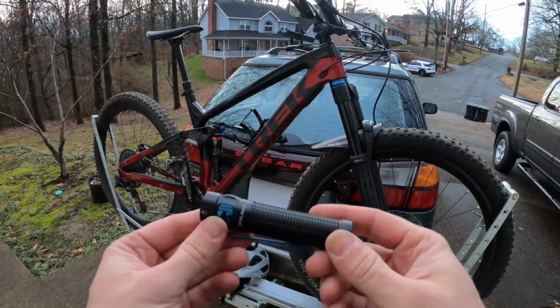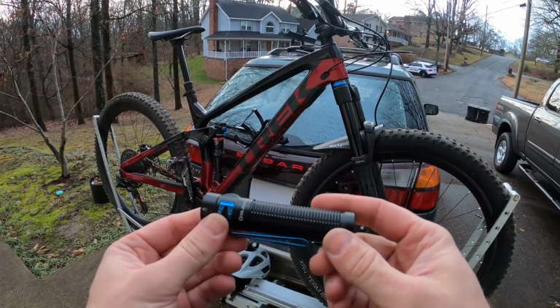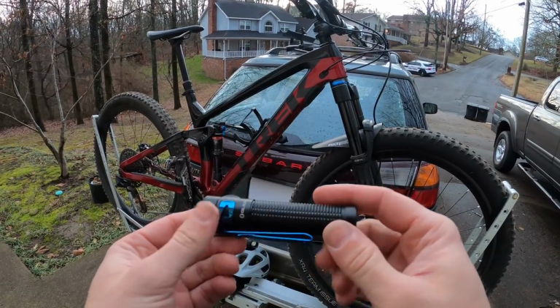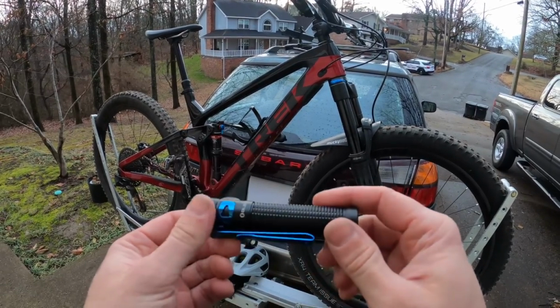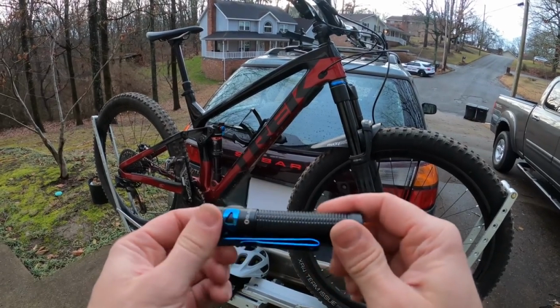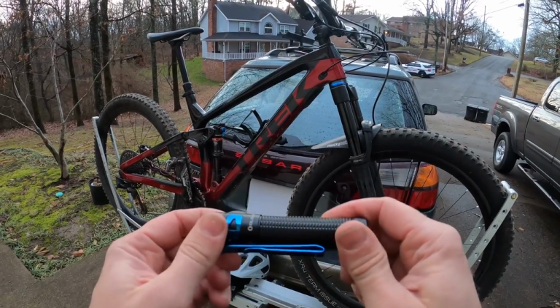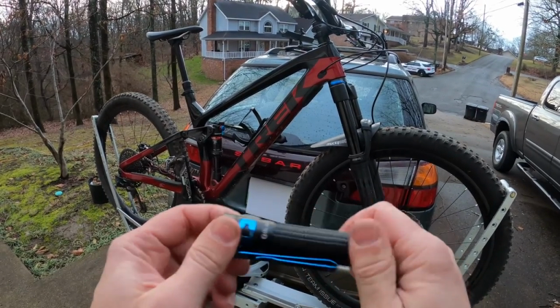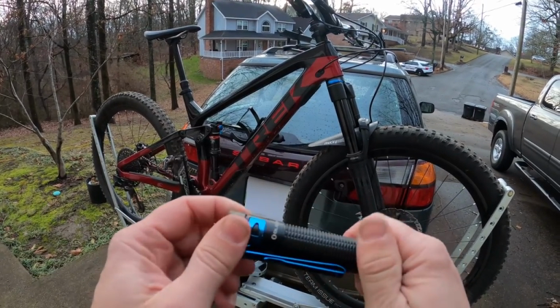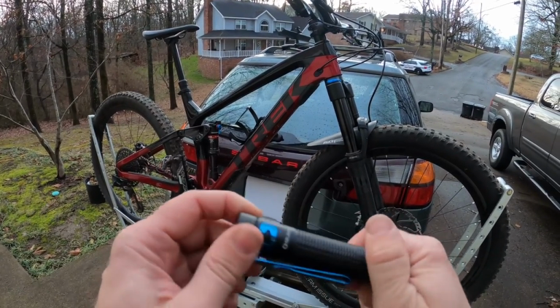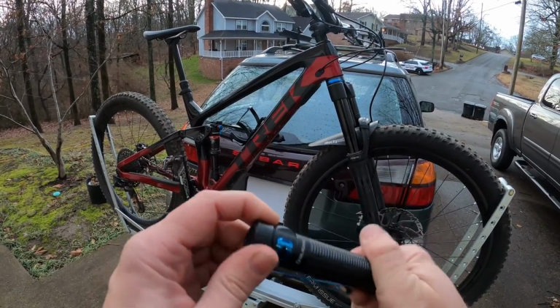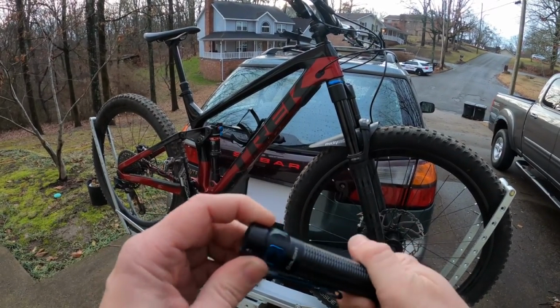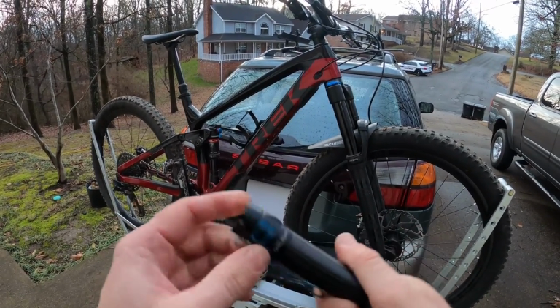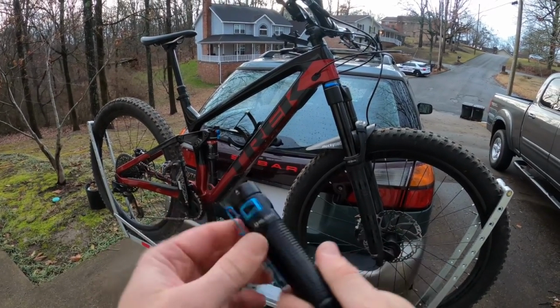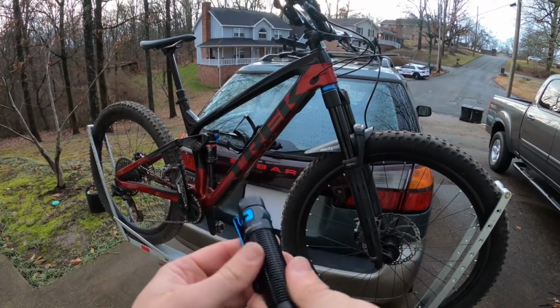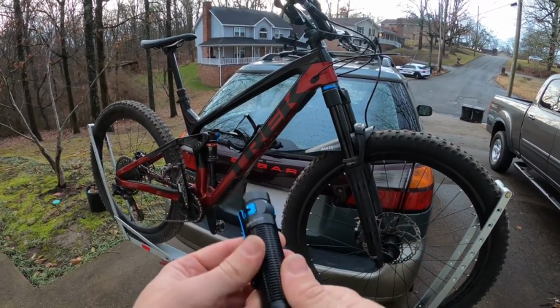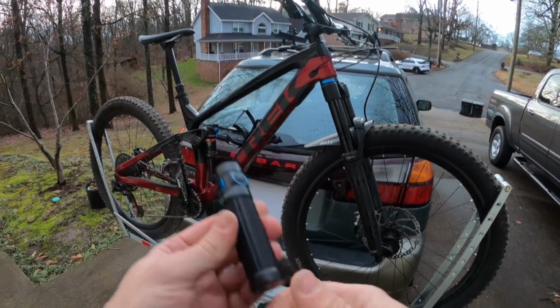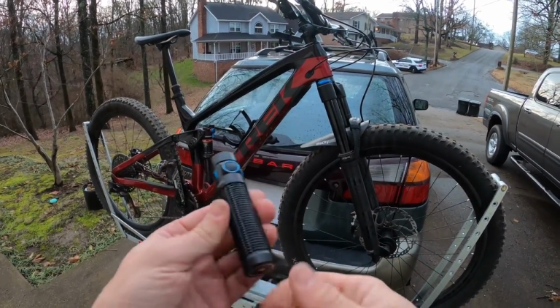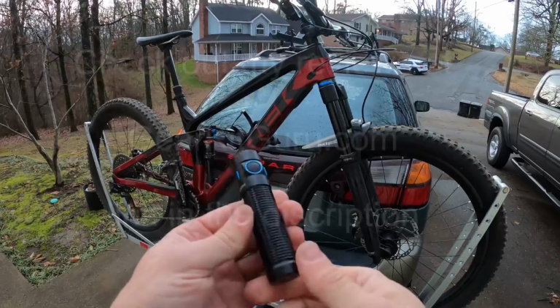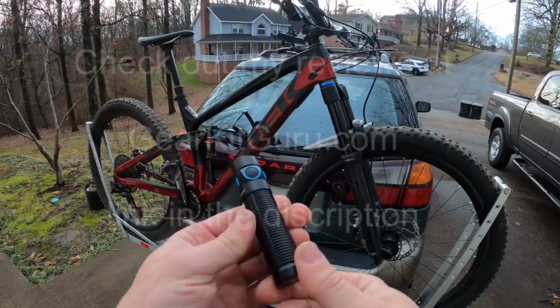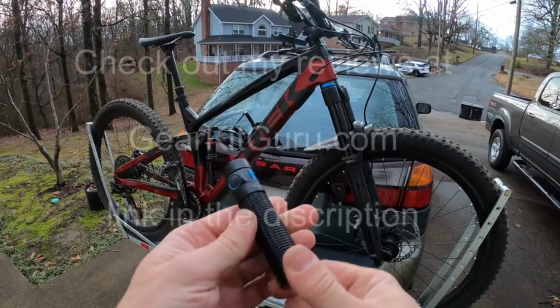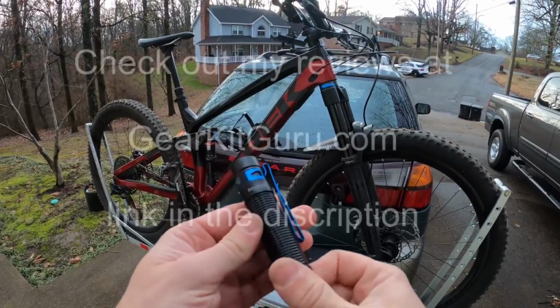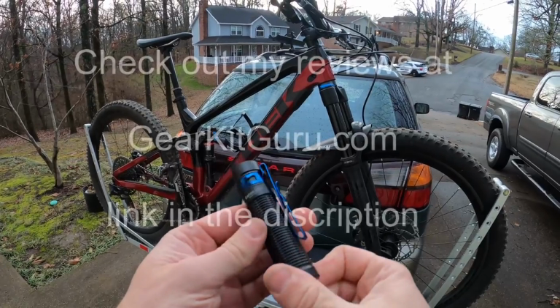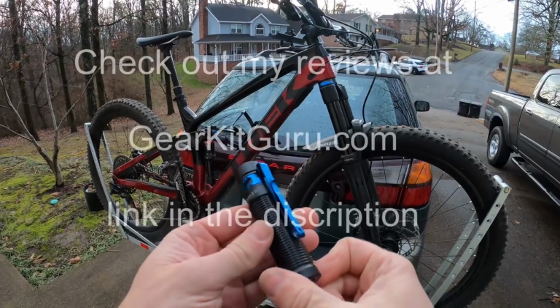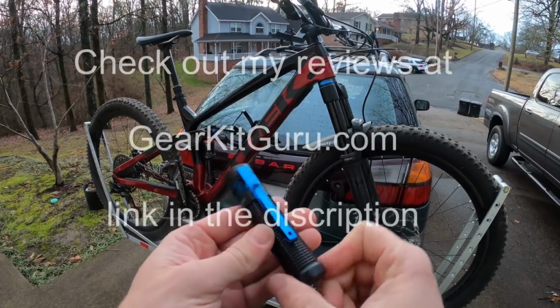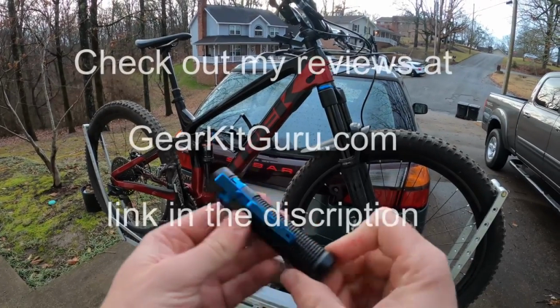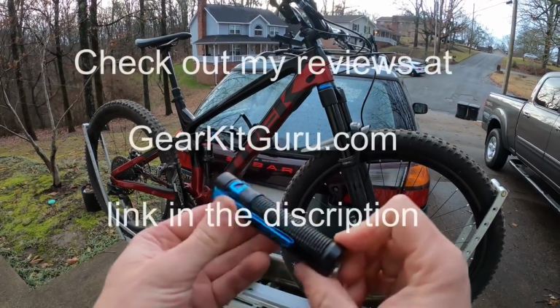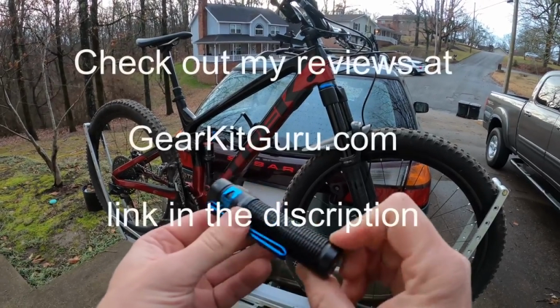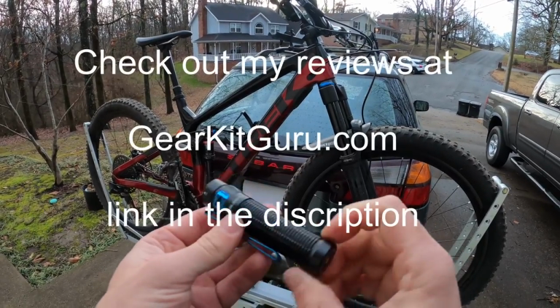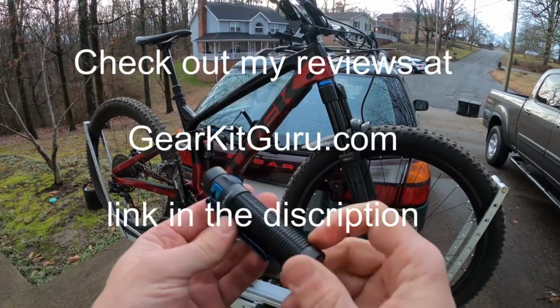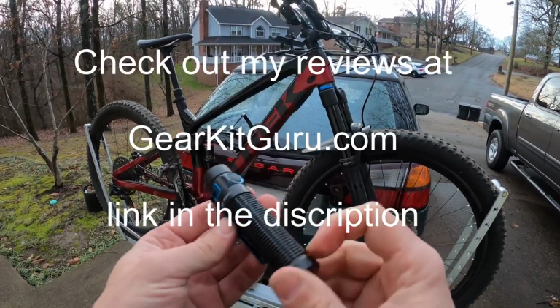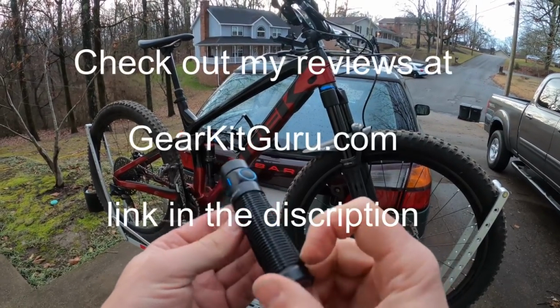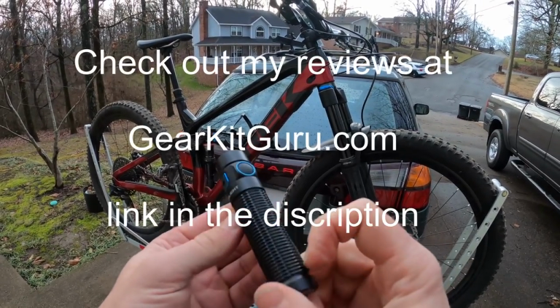If you want more information about the flashlights that I use for this setup, head over to GearKitGuru.com.